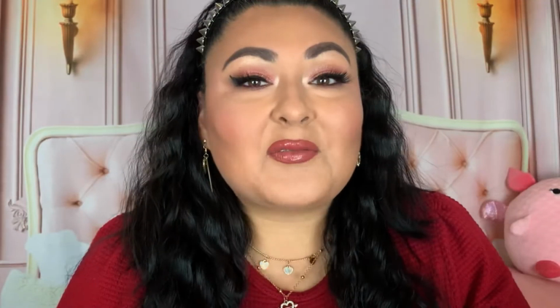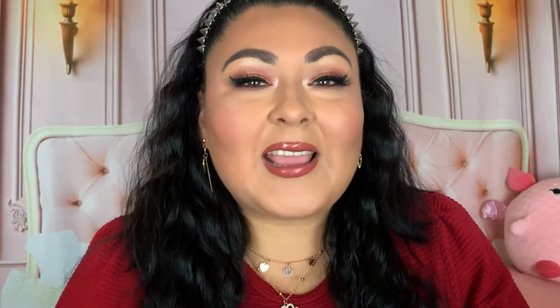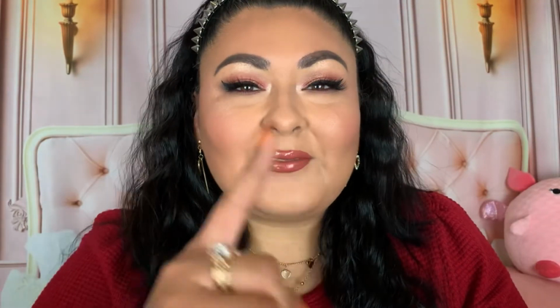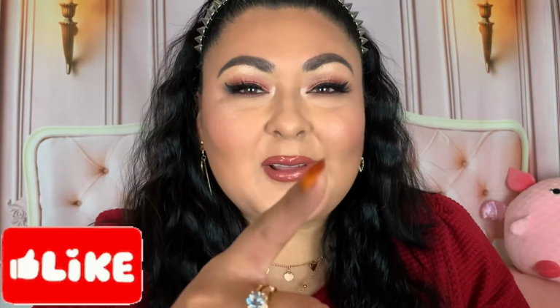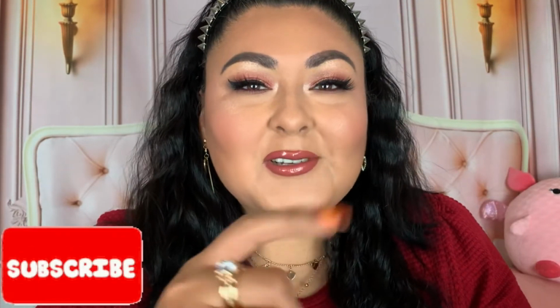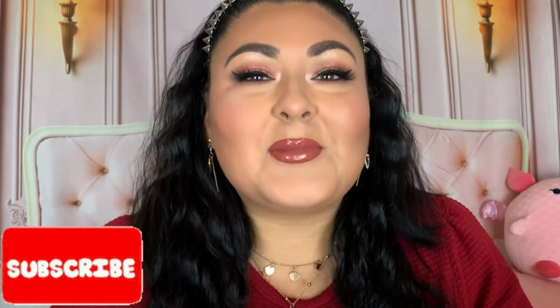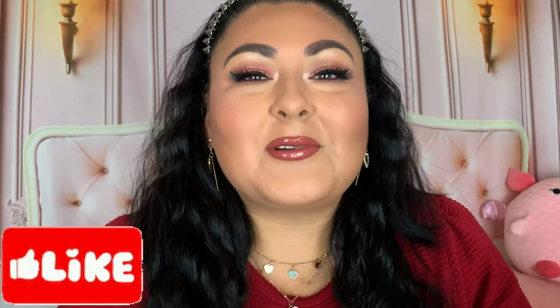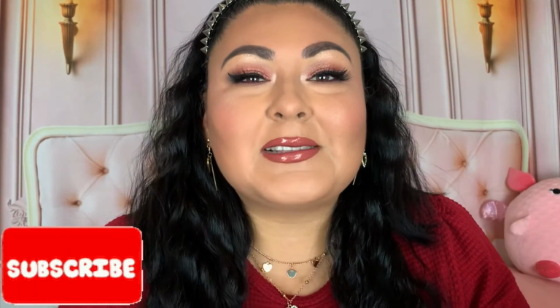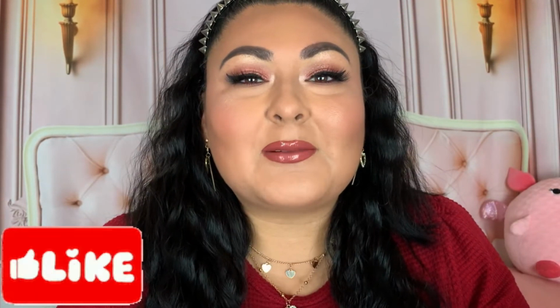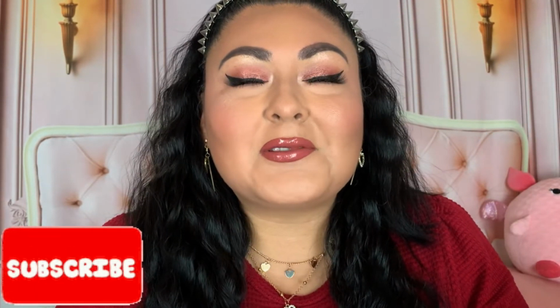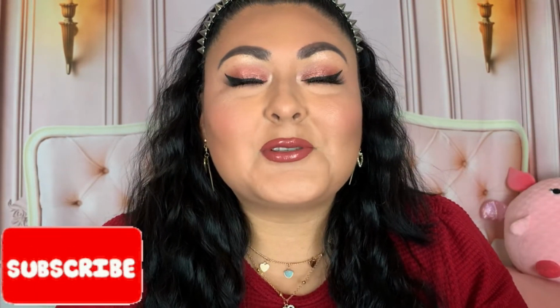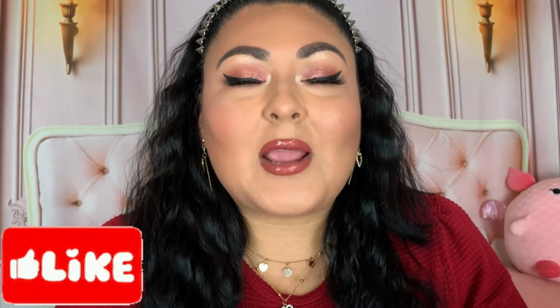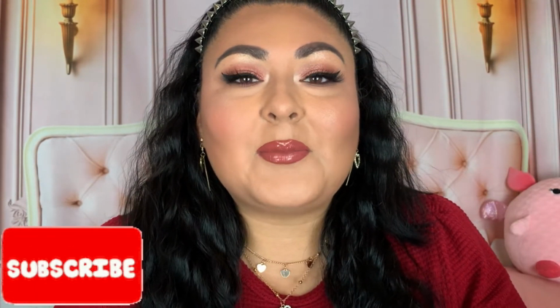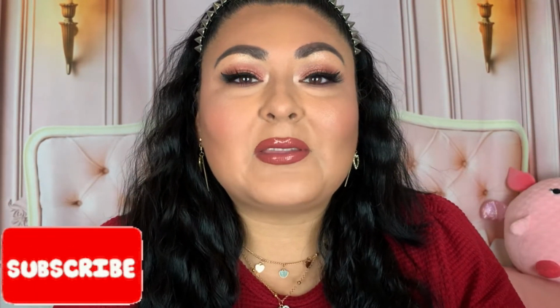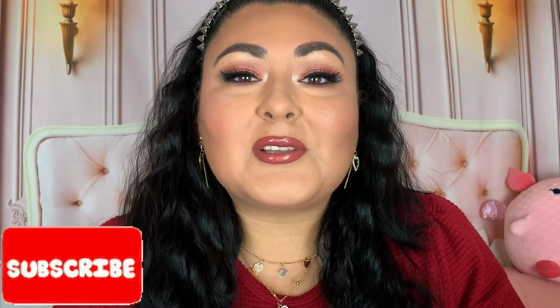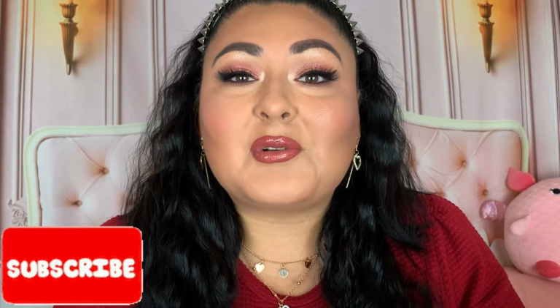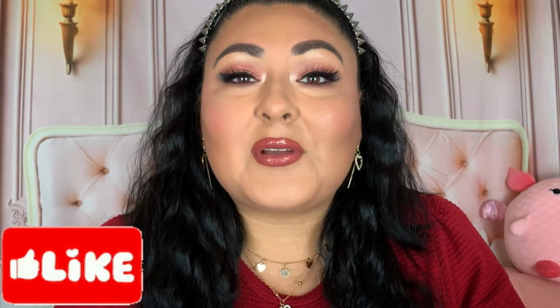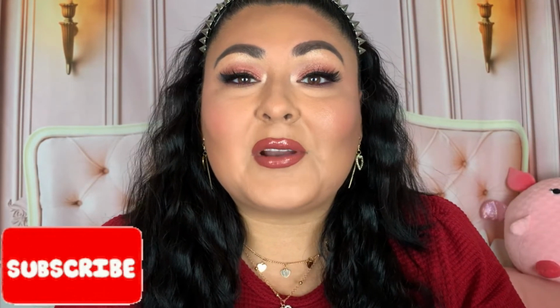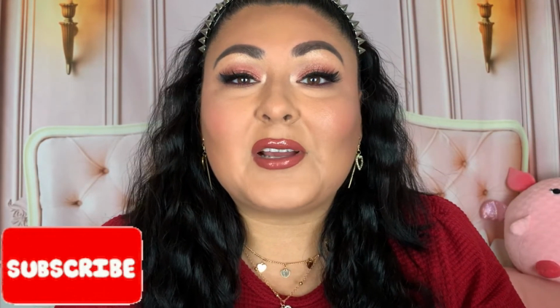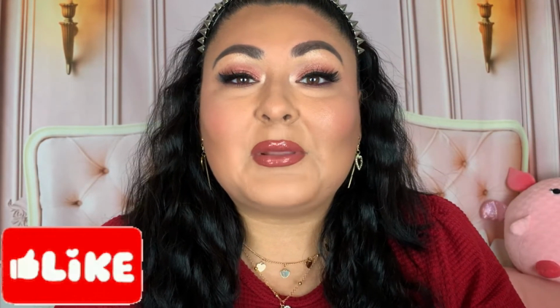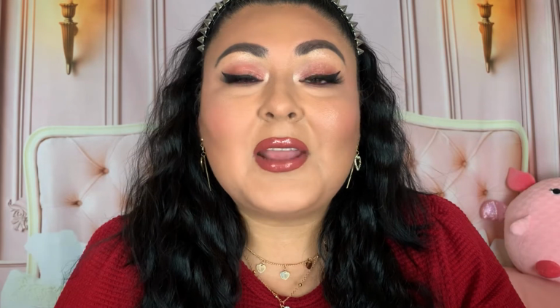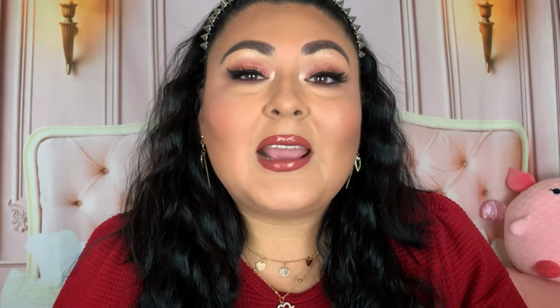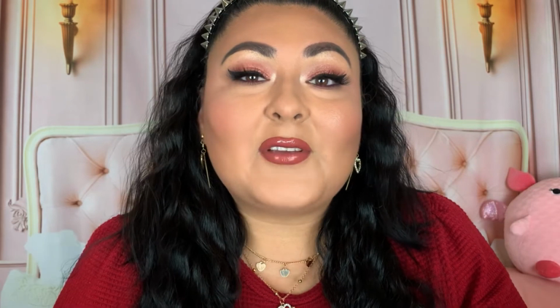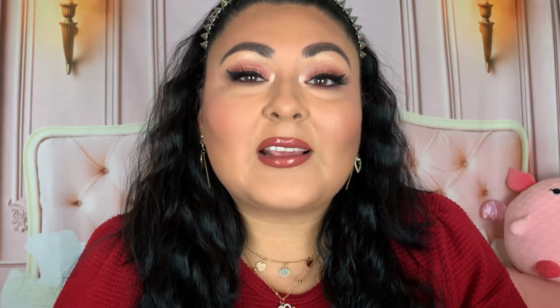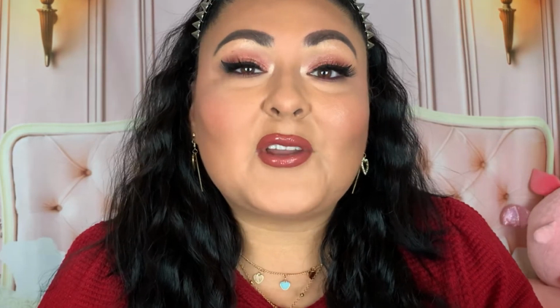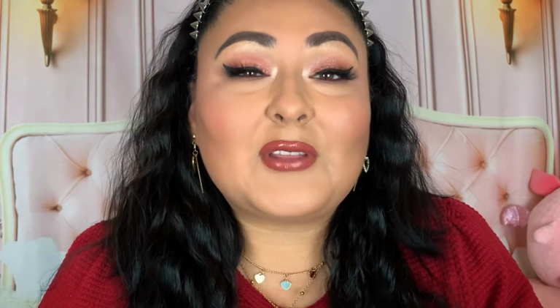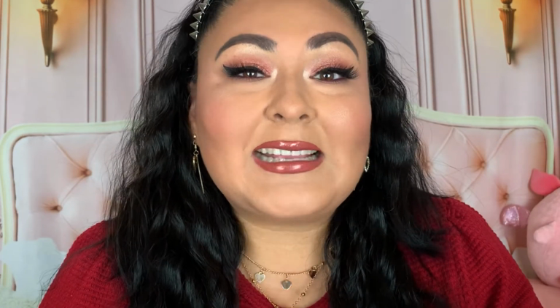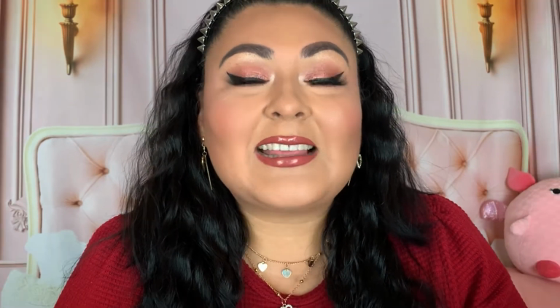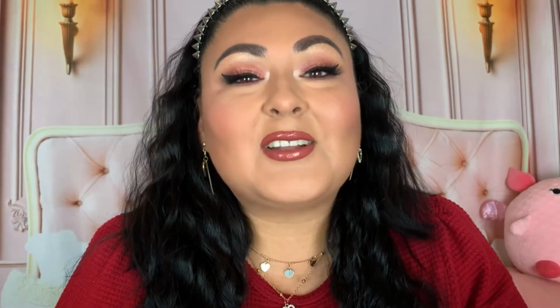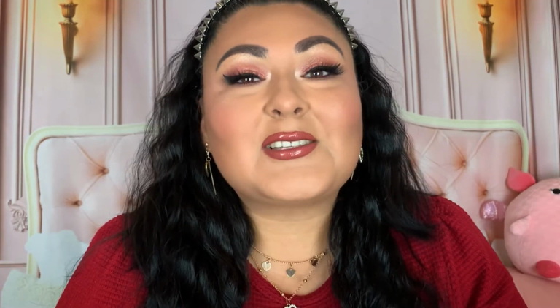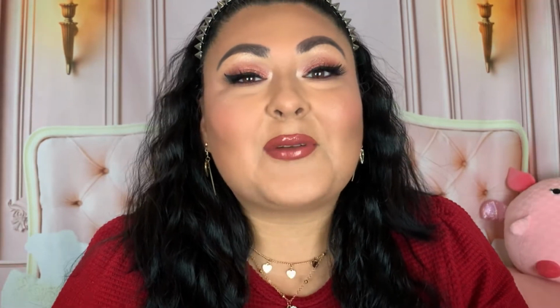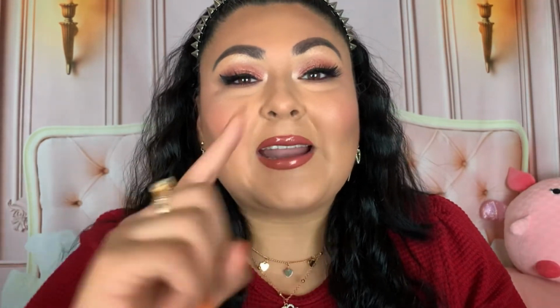Don't forget, if you like drinks and makeup go ahead and stick around, subscribe, maybe hit the bell so you'll be notified whenever I upload. If you like the video, go ahead and like it — the video is starting right now.